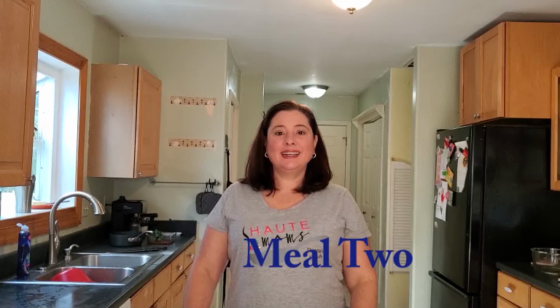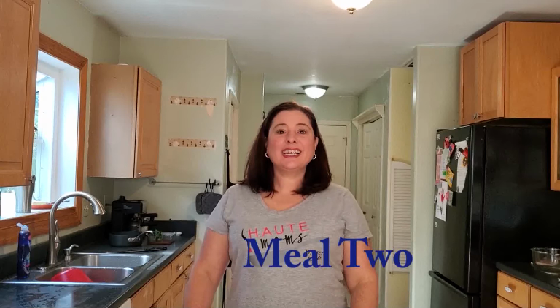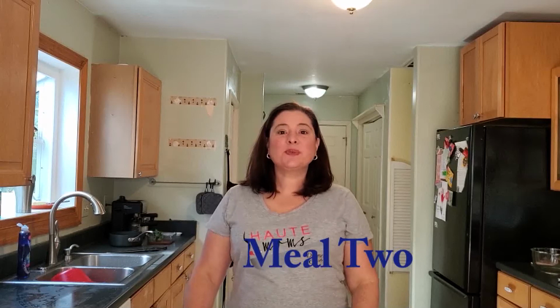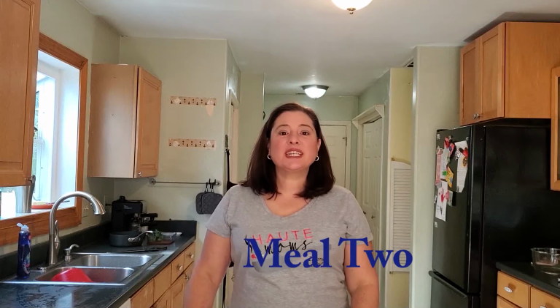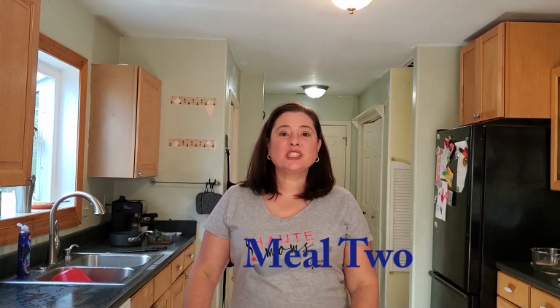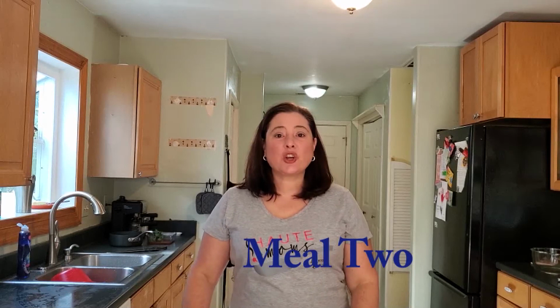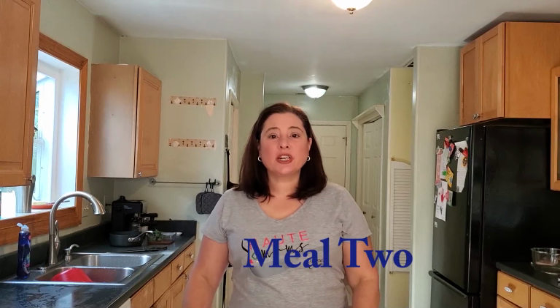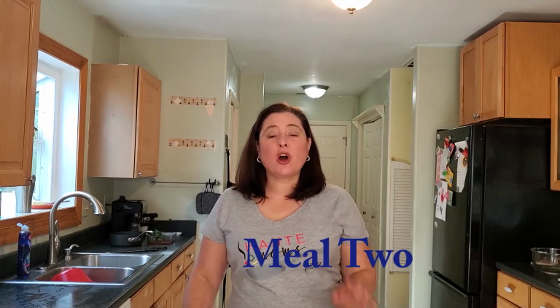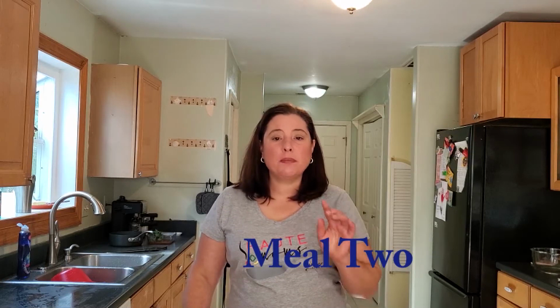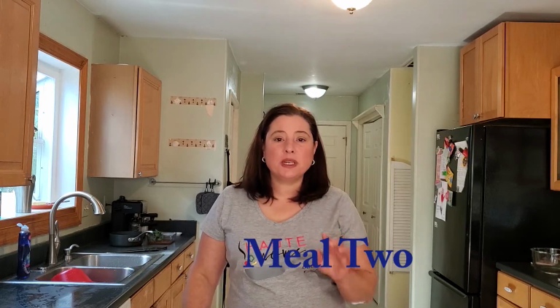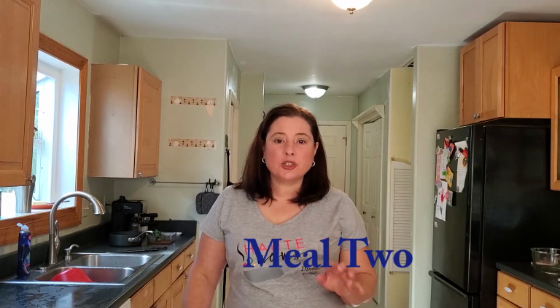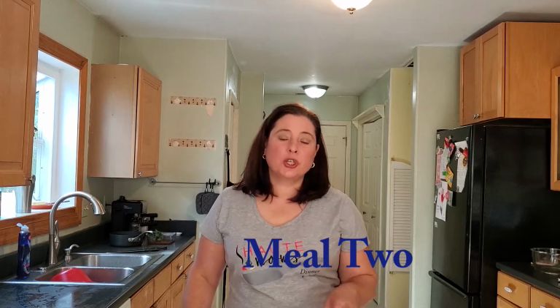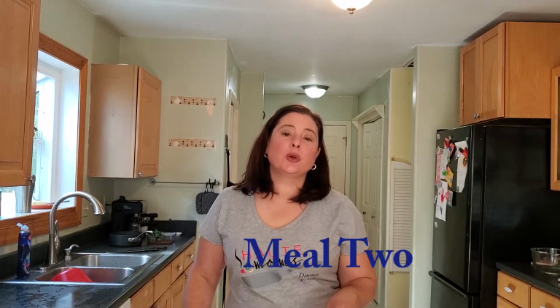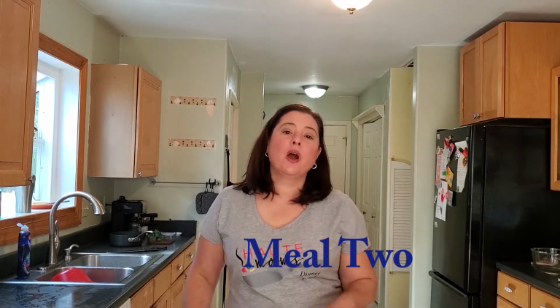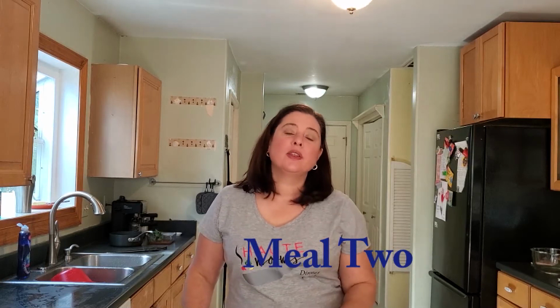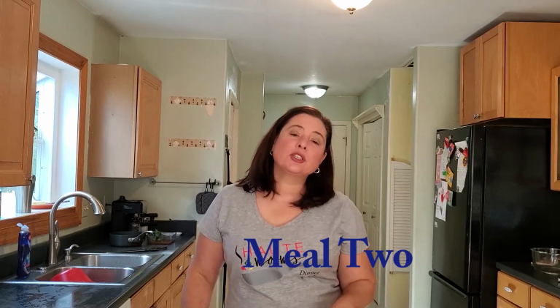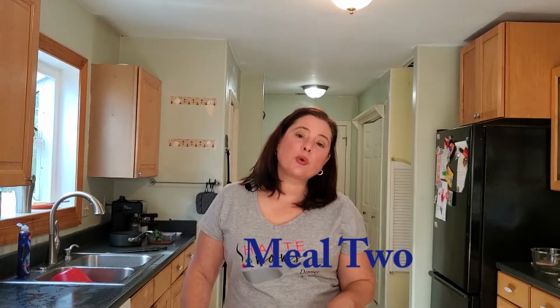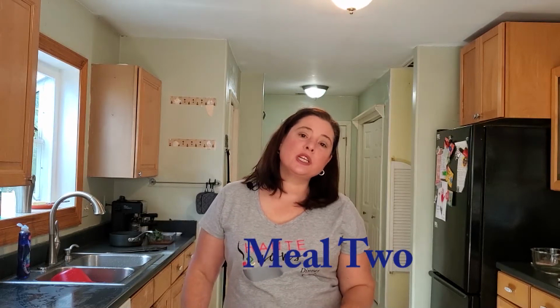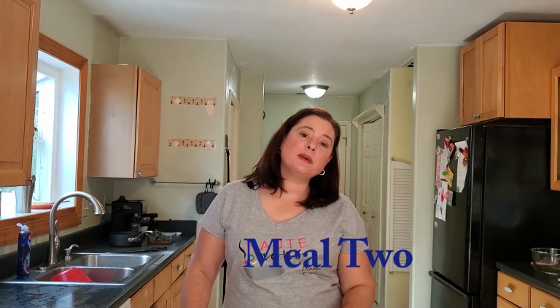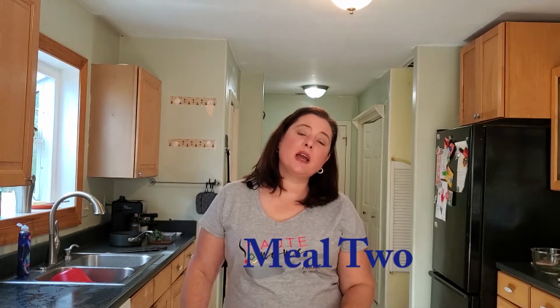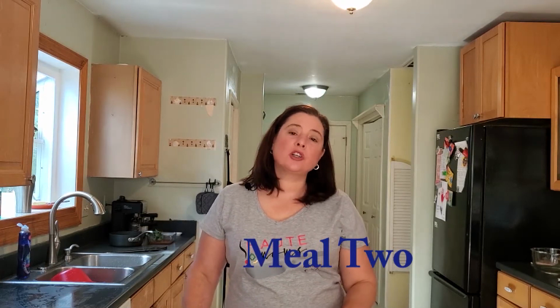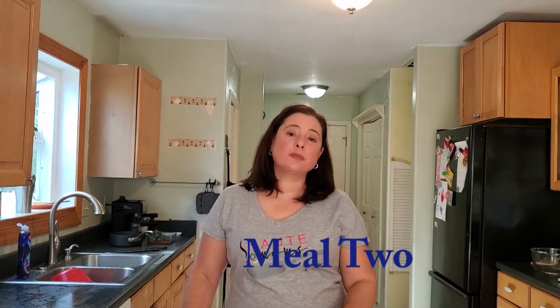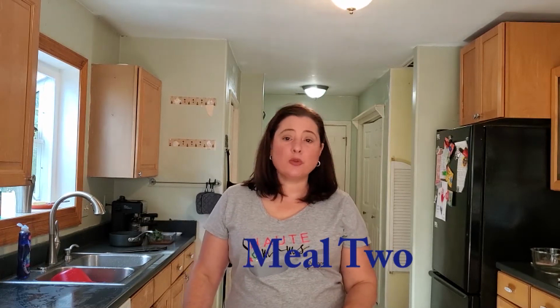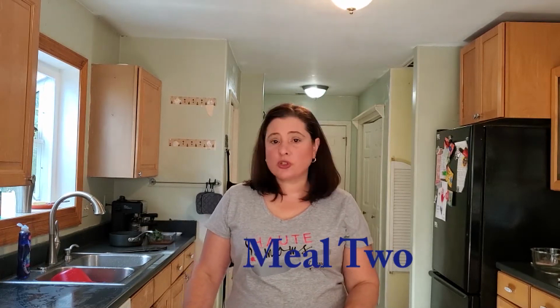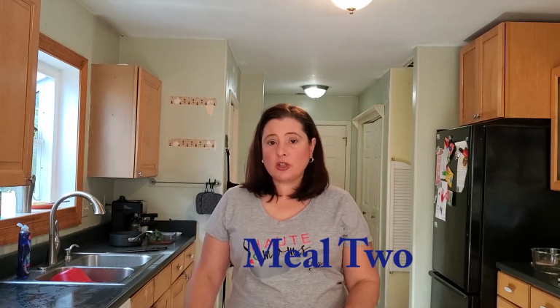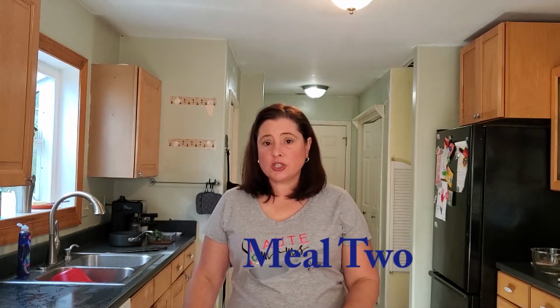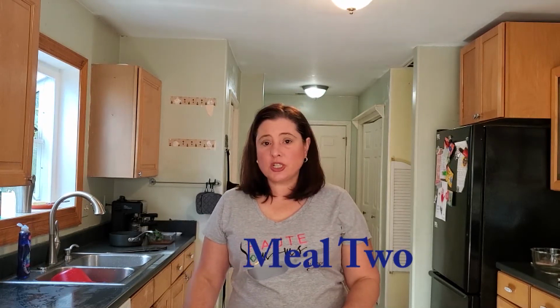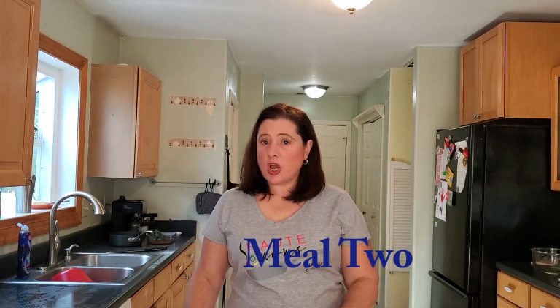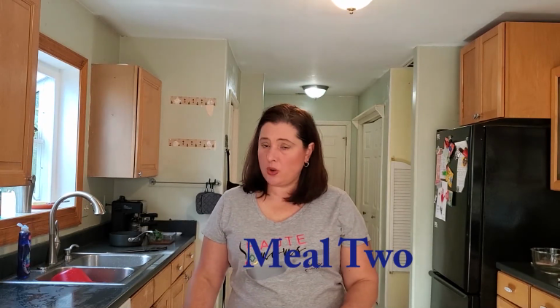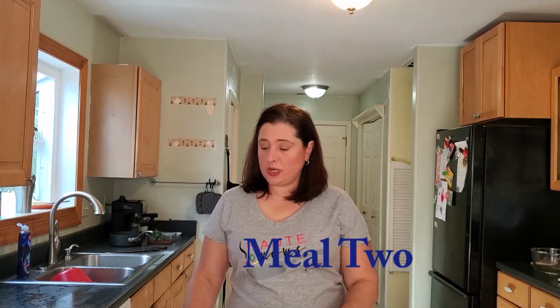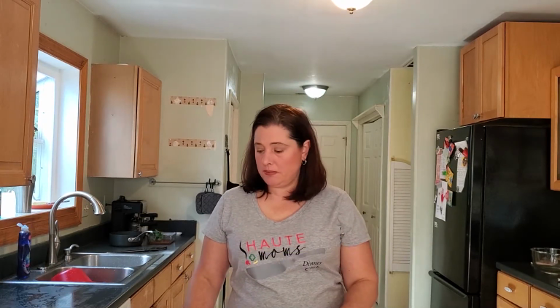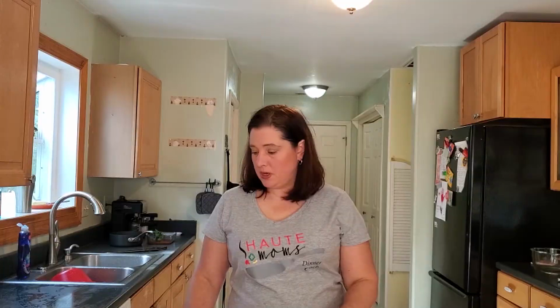Next we're going to get started on meal two. This is going to be our smoked sausage hoagie meal.